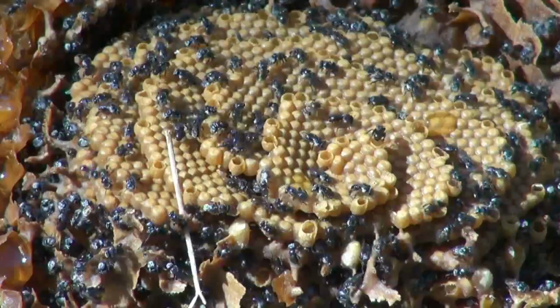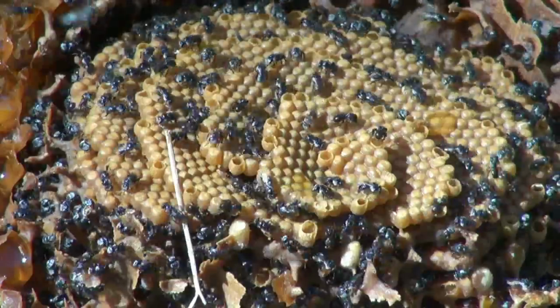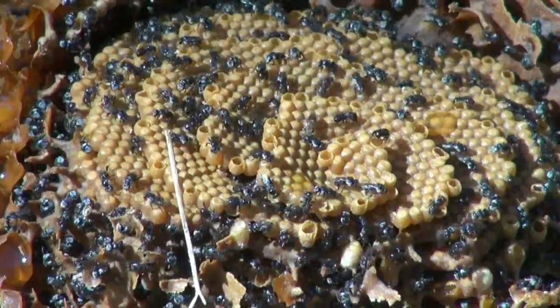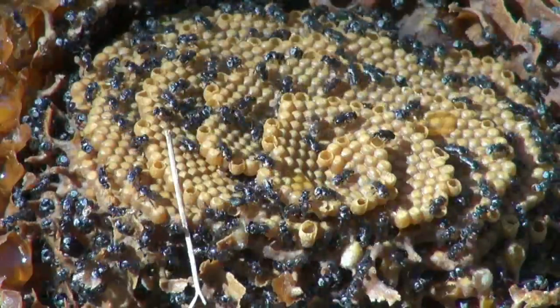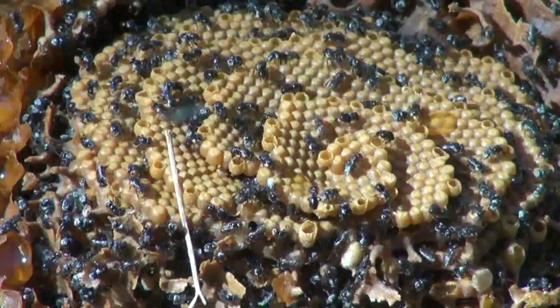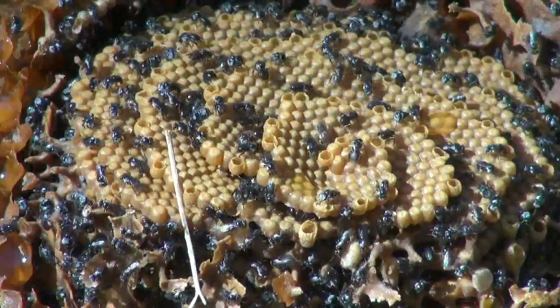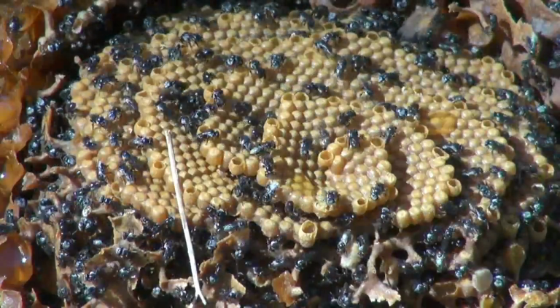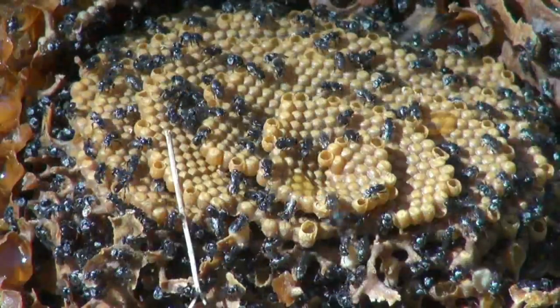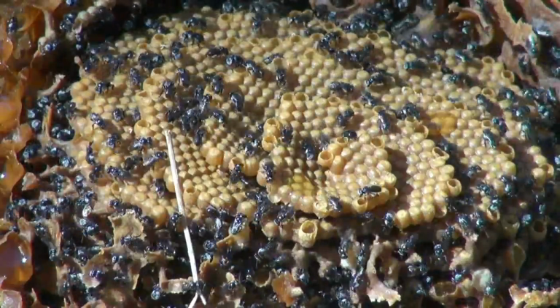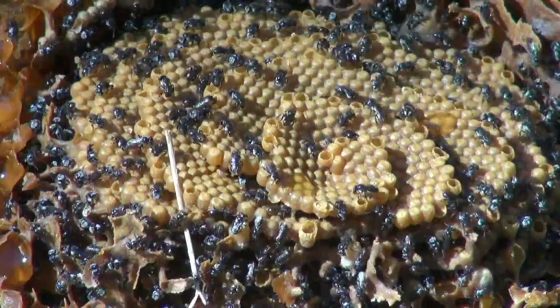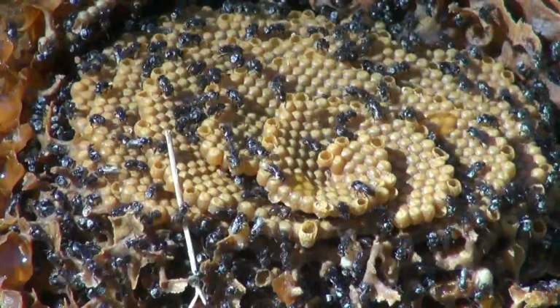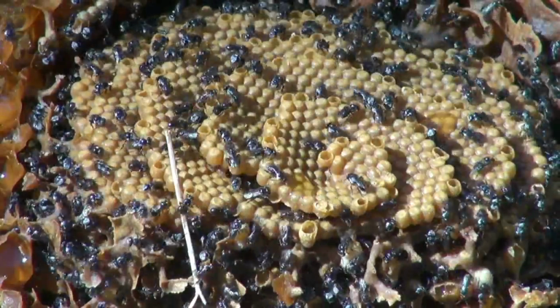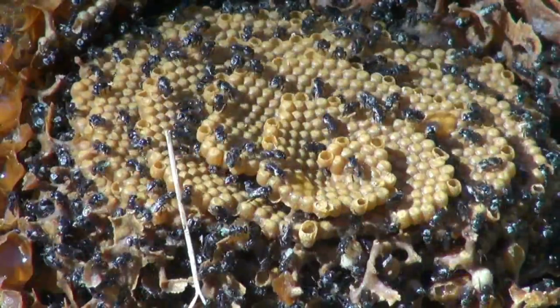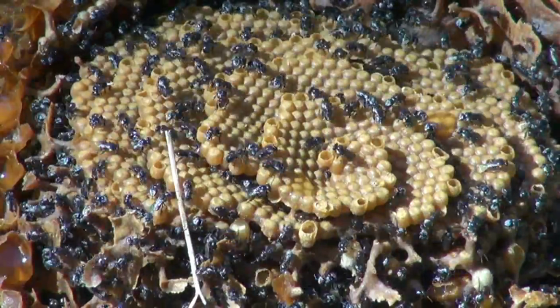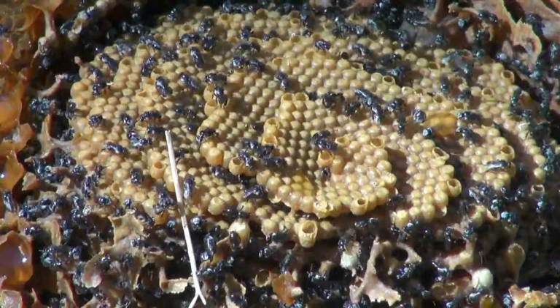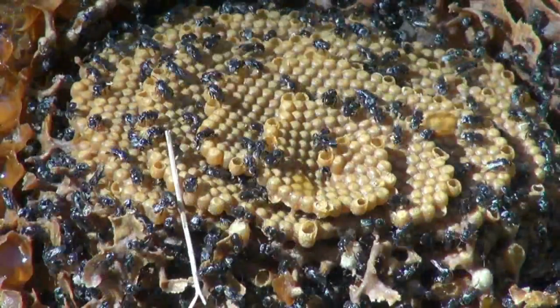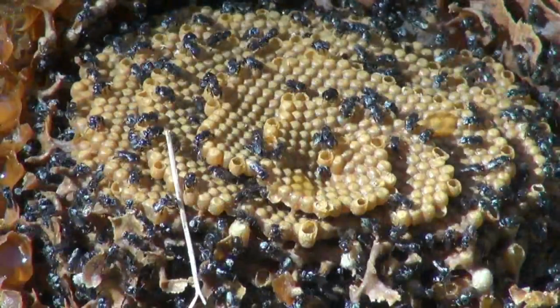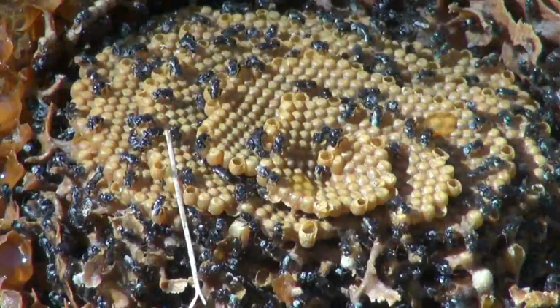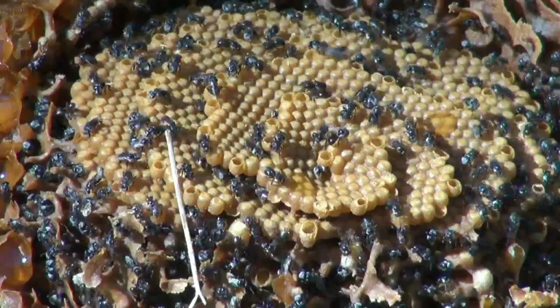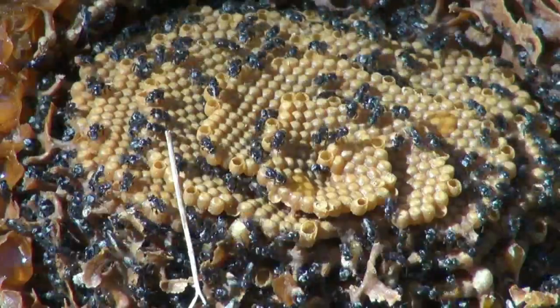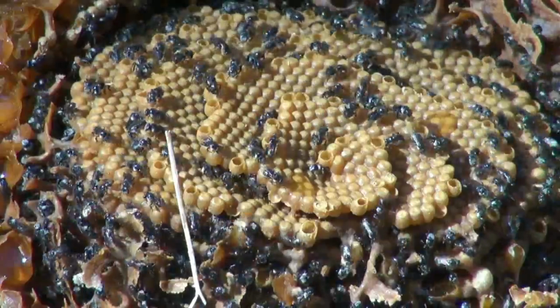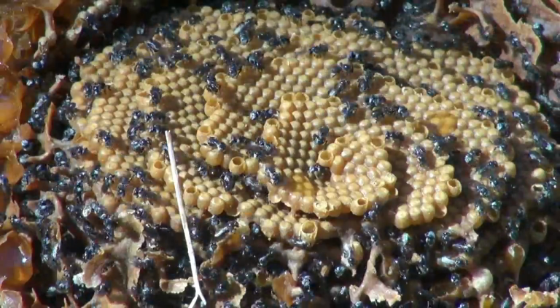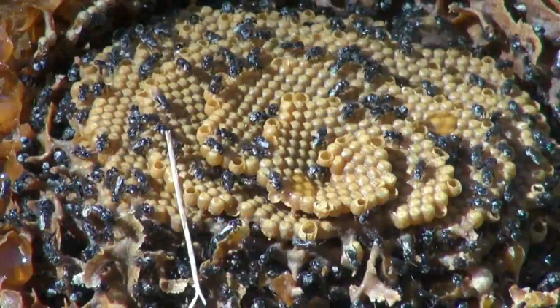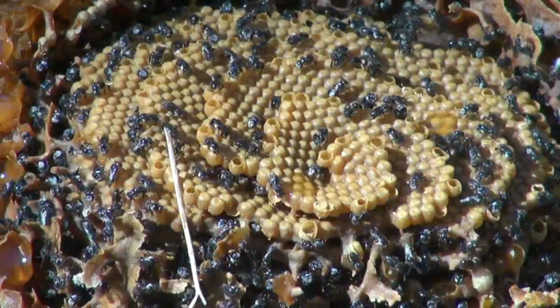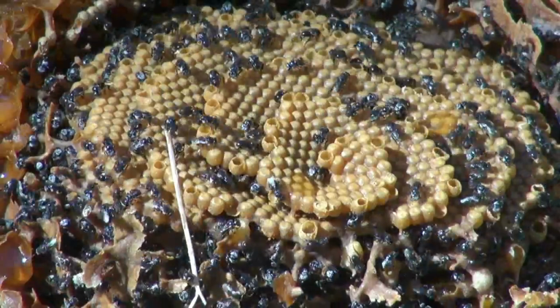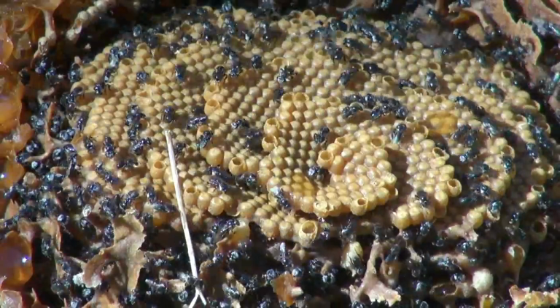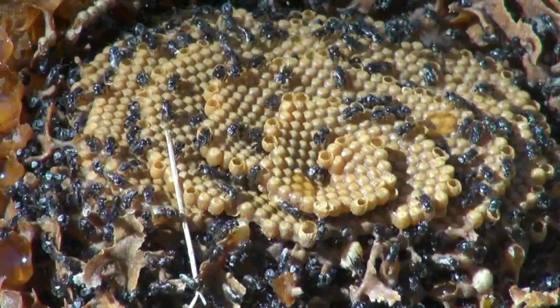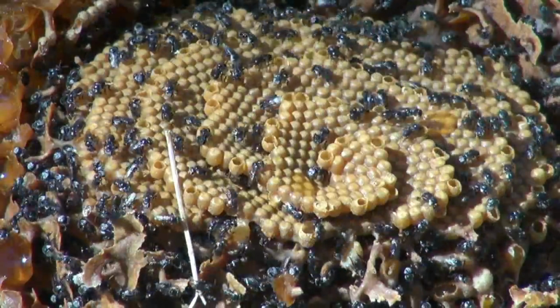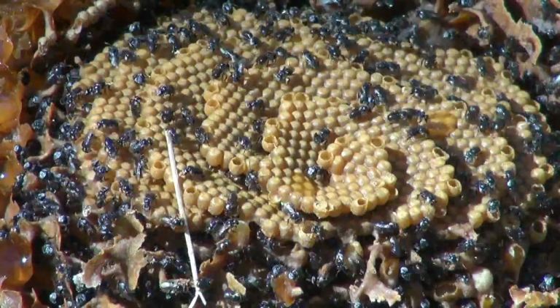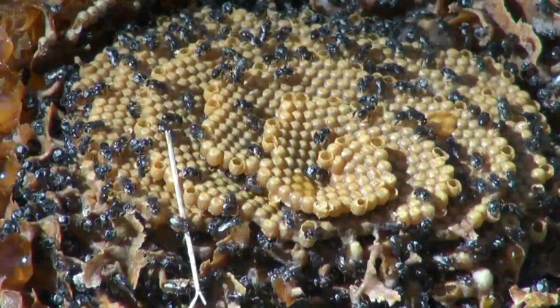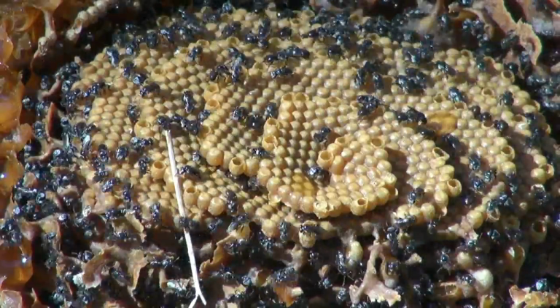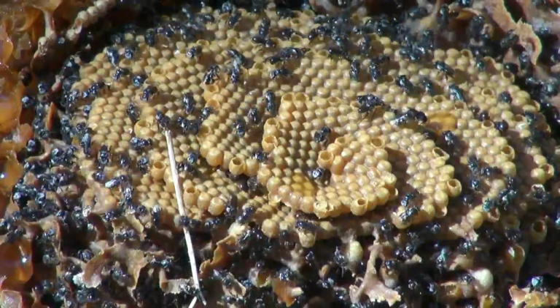When you look inside a stingless bee nest, you can see that the brood cells form a complete horizontal spiral comb.